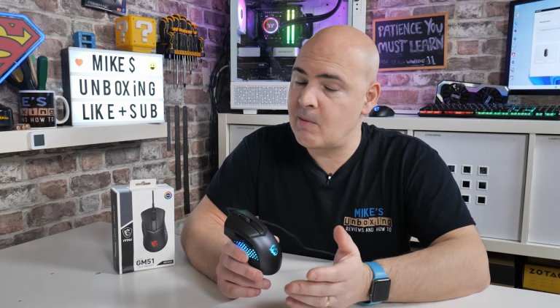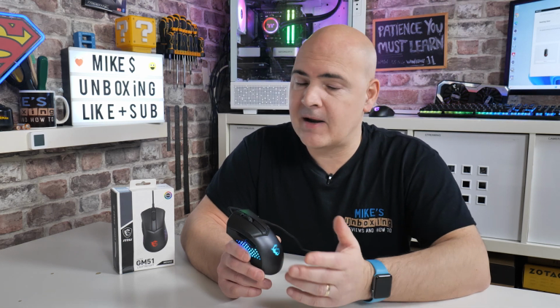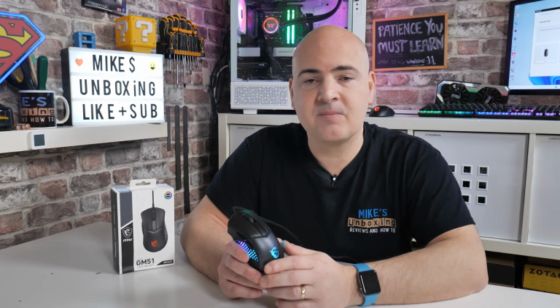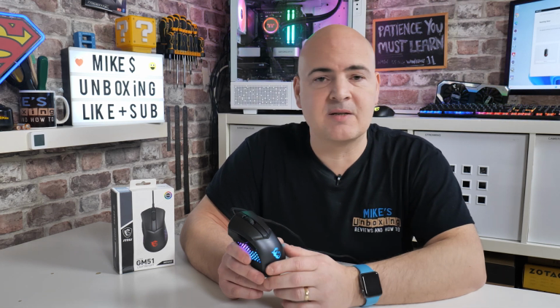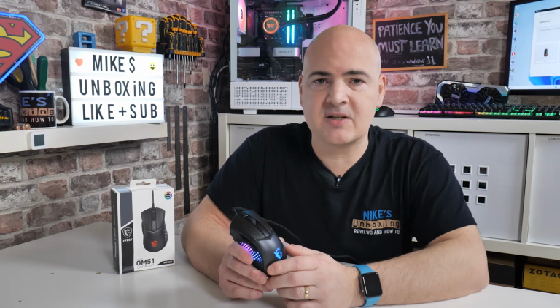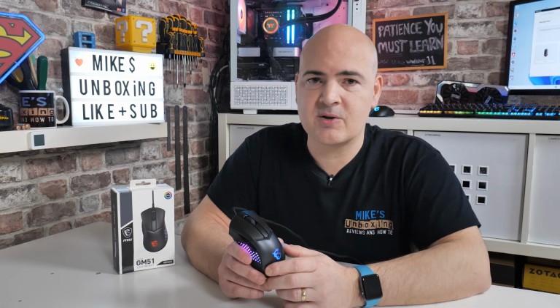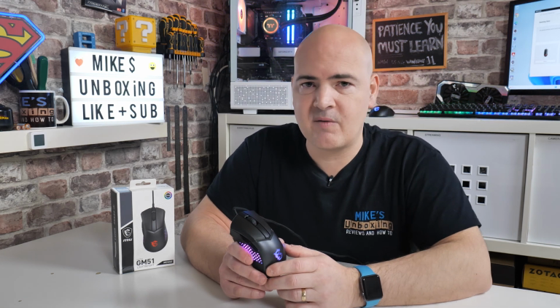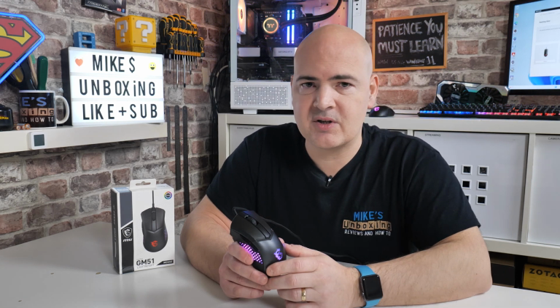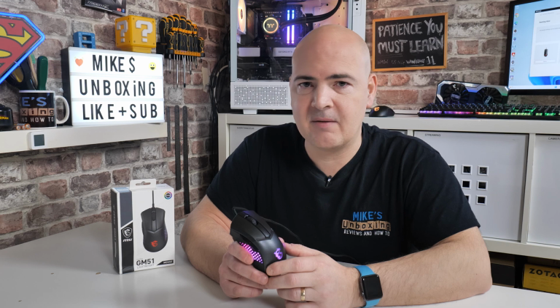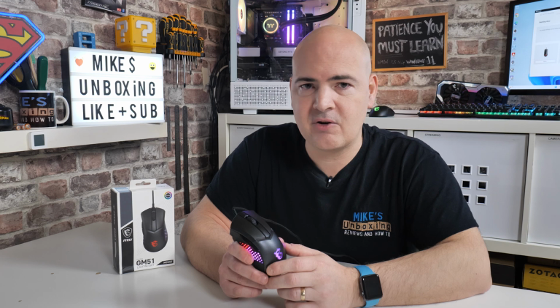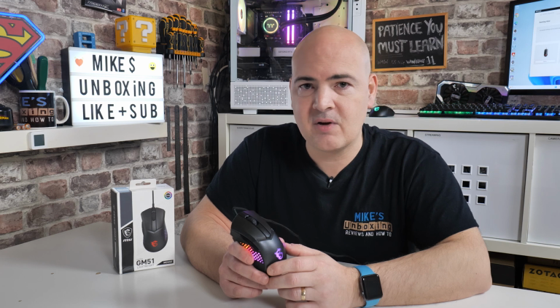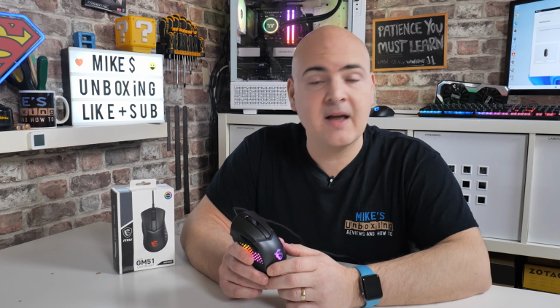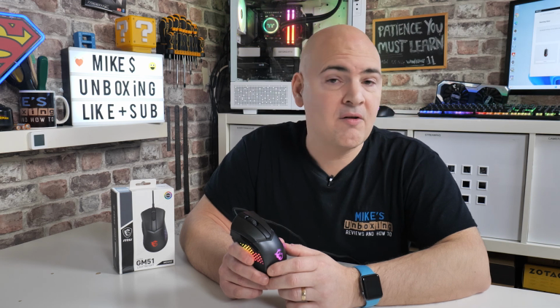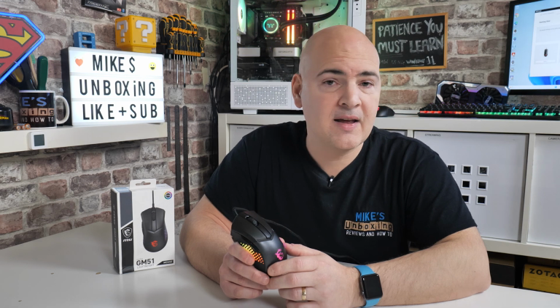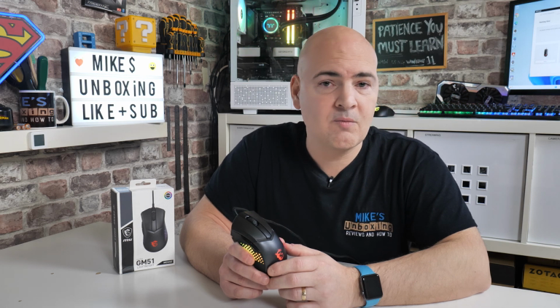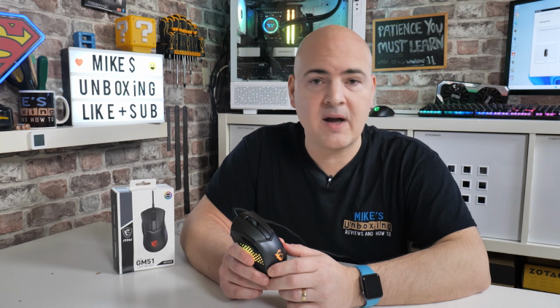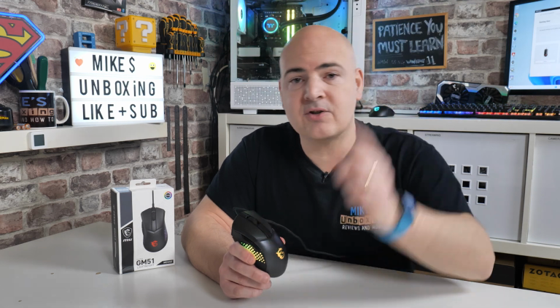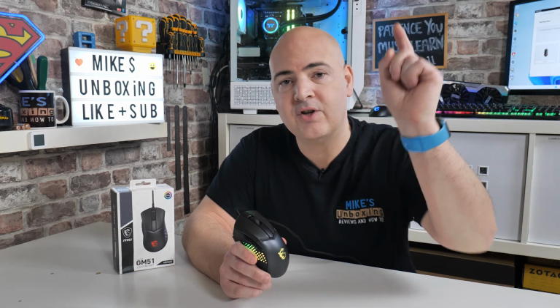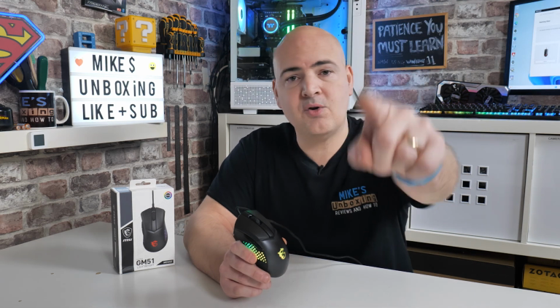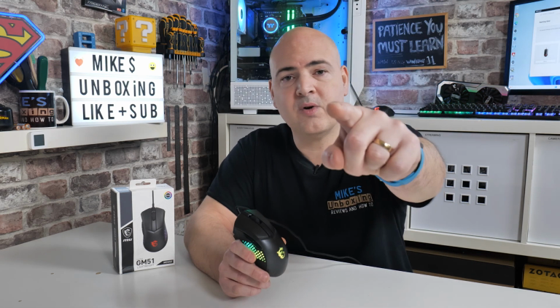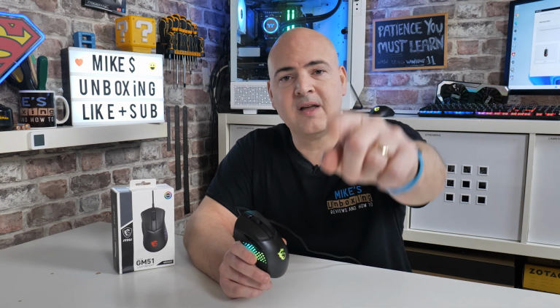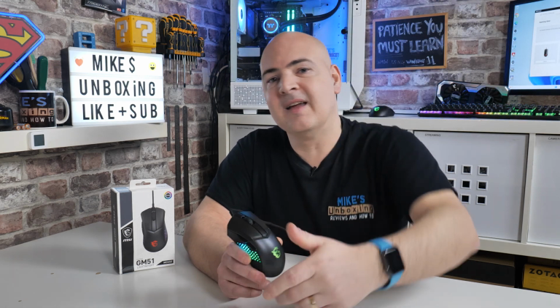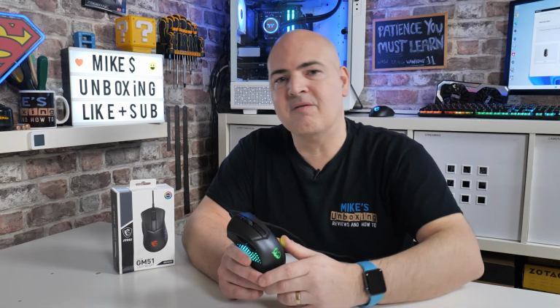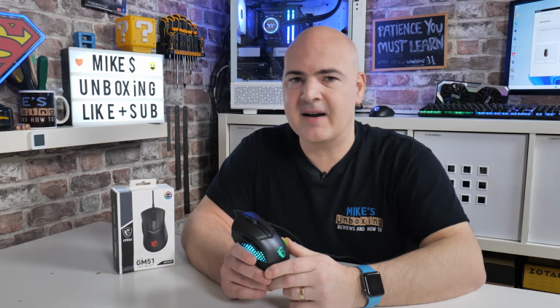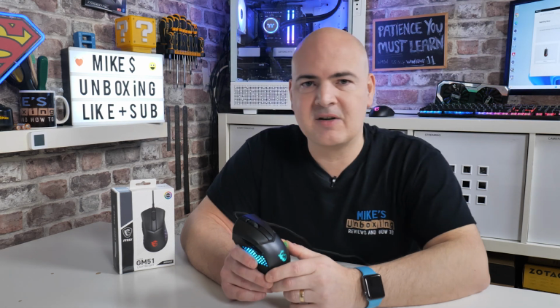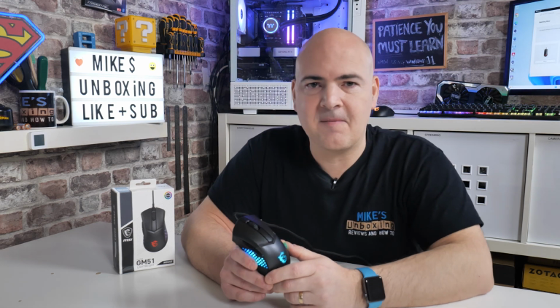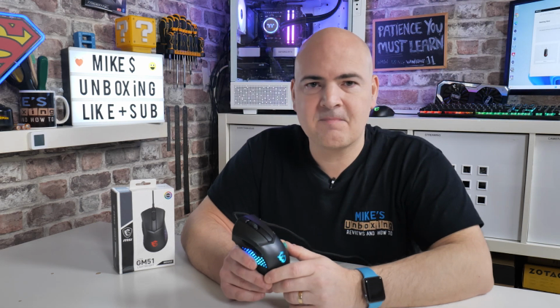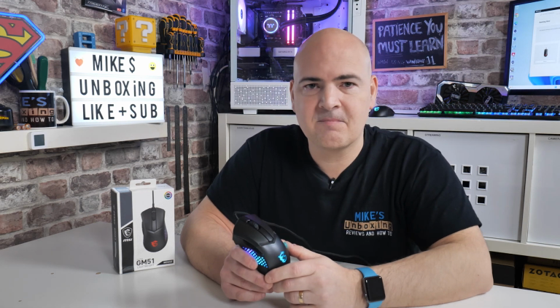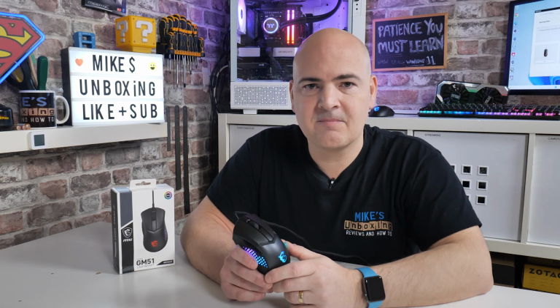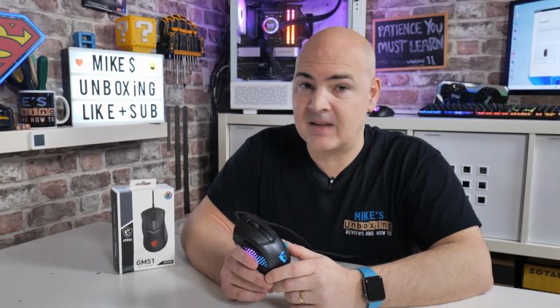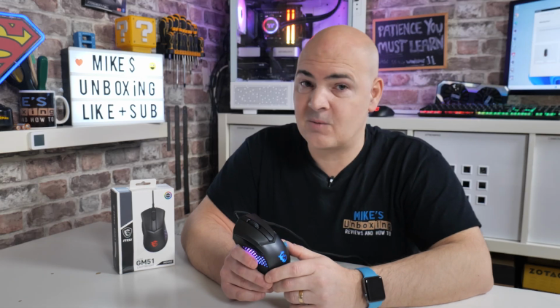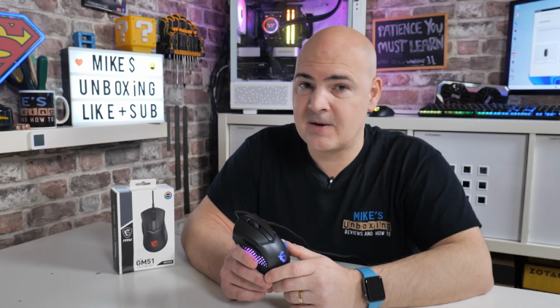I've been Mike from Mike's Unboxing Reviews and How To. Hopefully we'll catch you in the very next video. Thanks for watching.